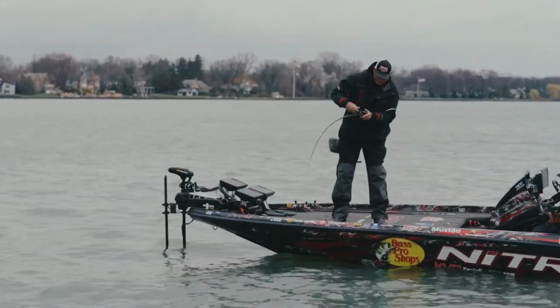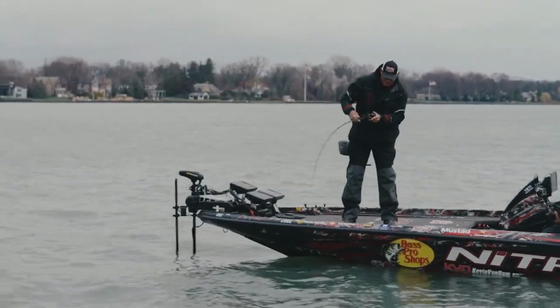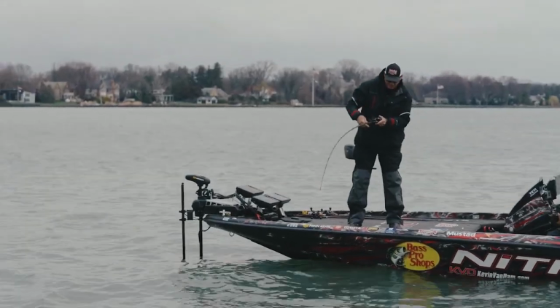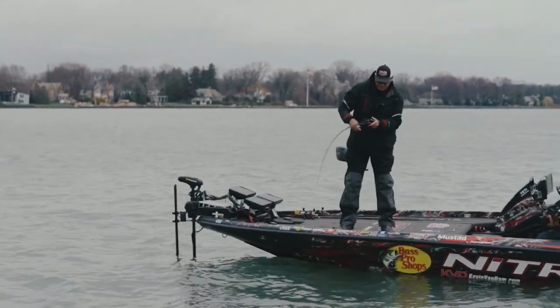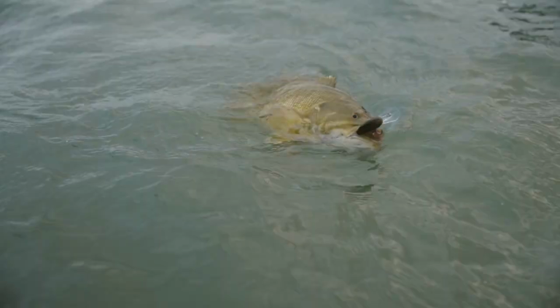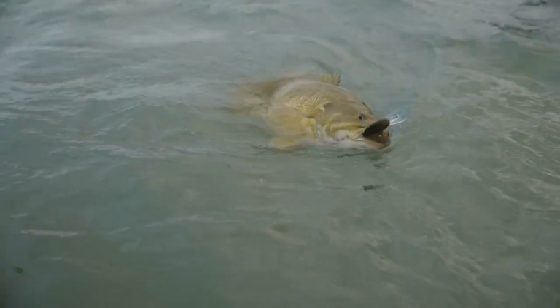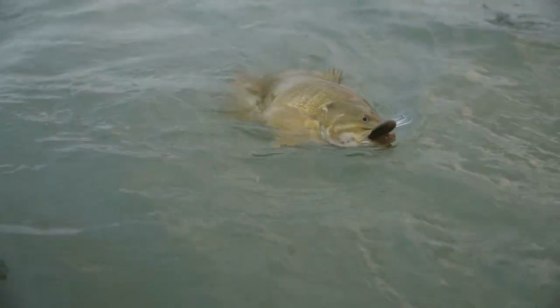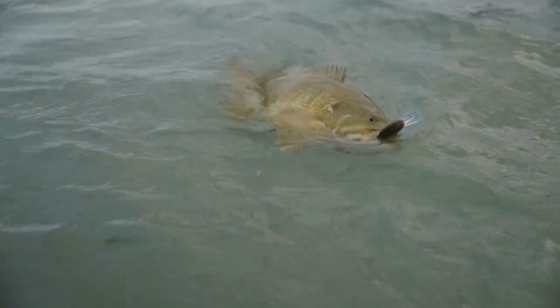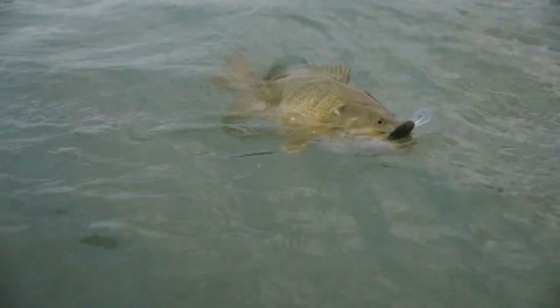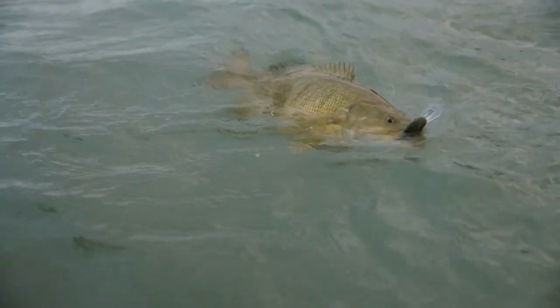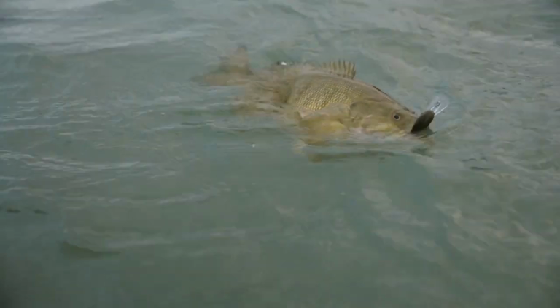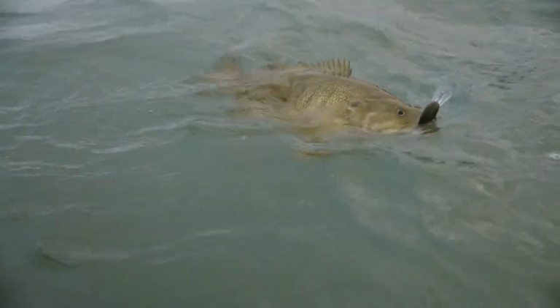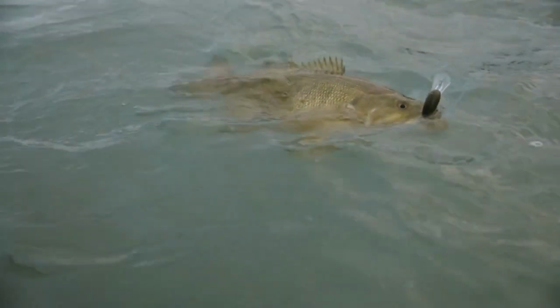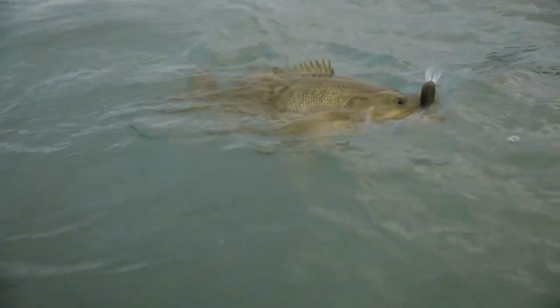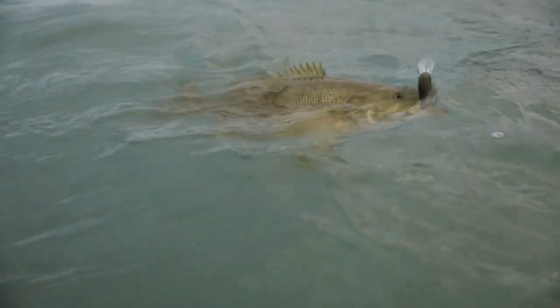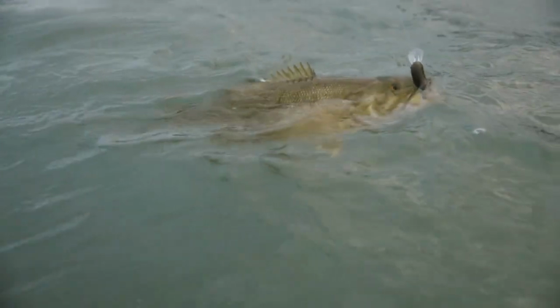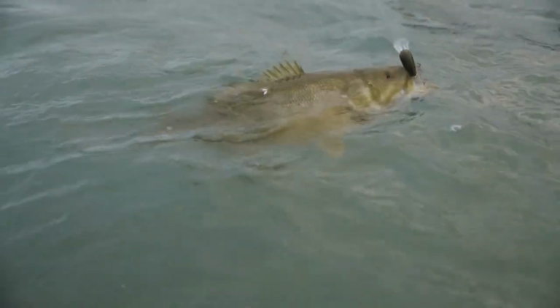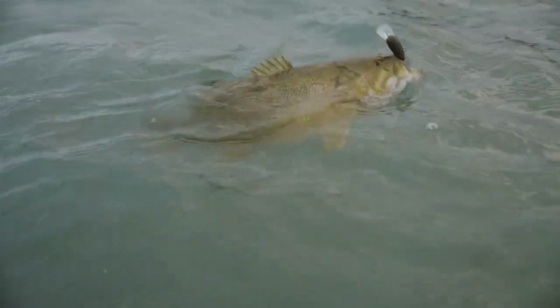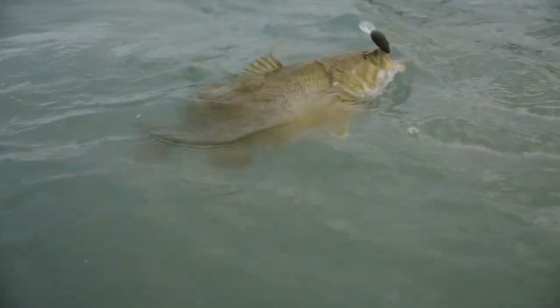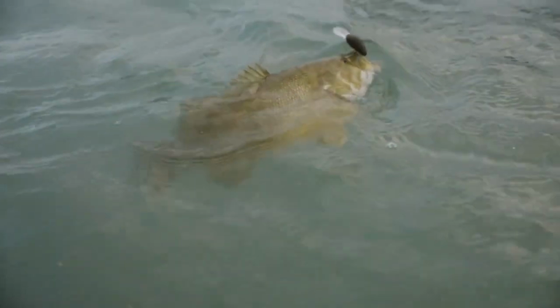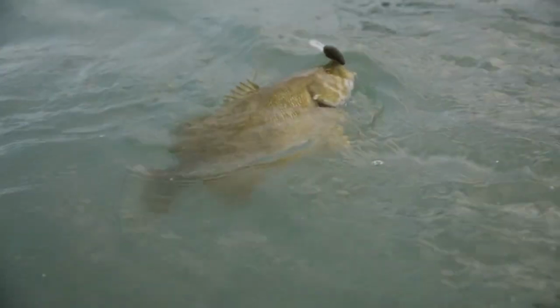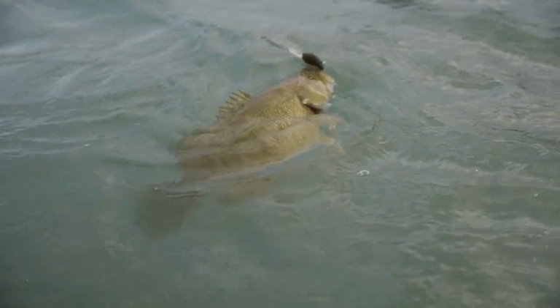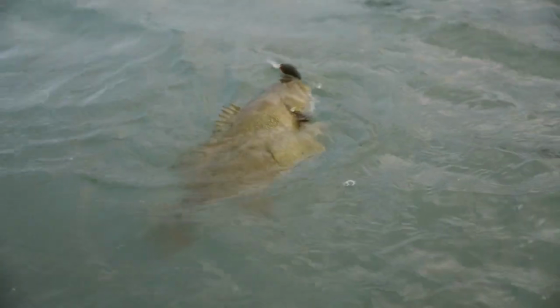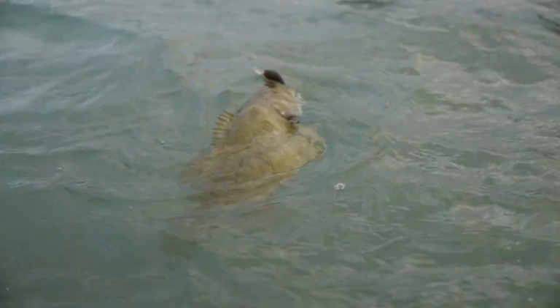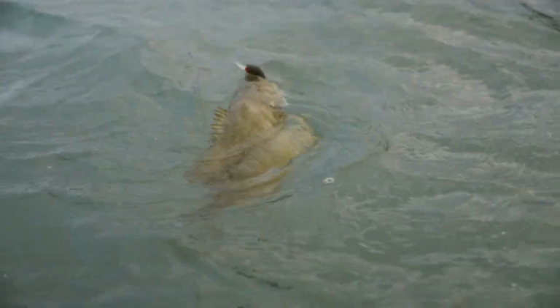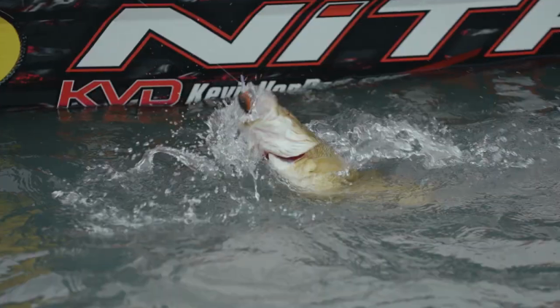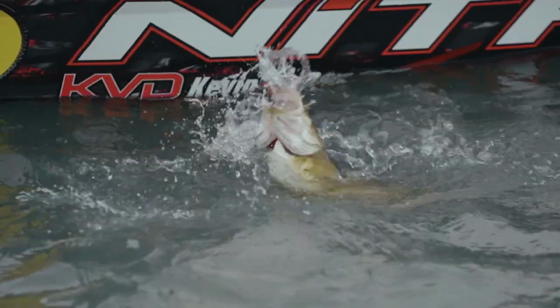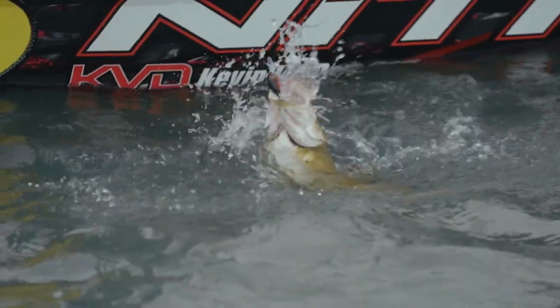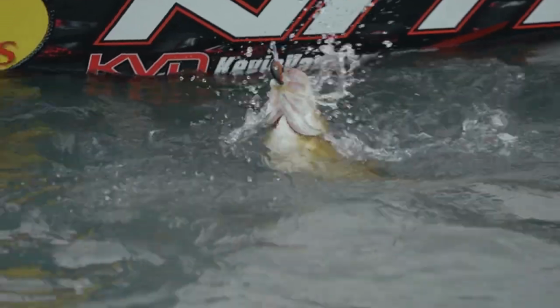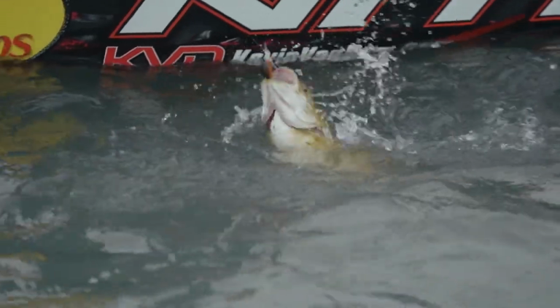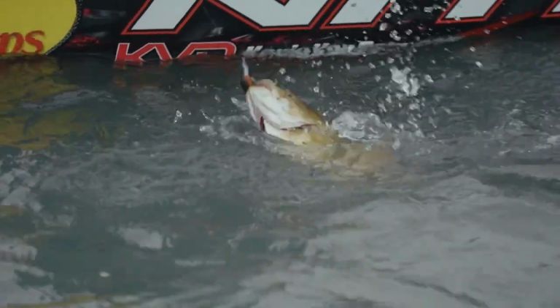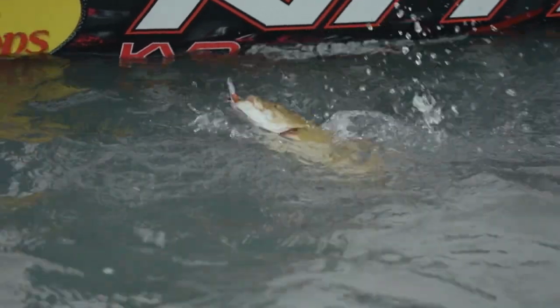Most importantly, smallmouth — they're just different. Oh yeah, great big one. That's what you're looking for right there.